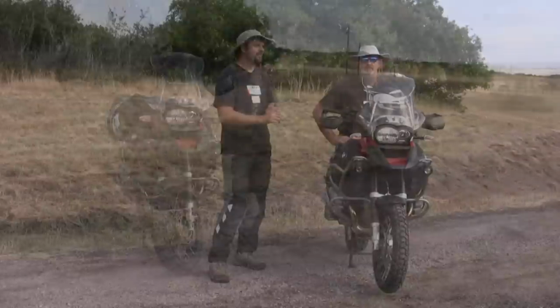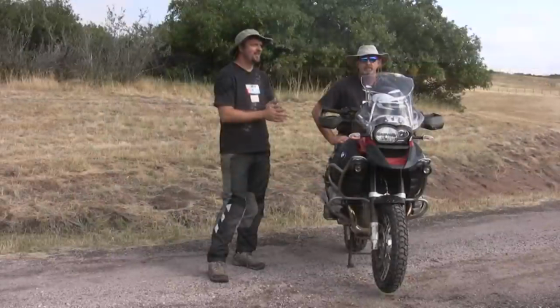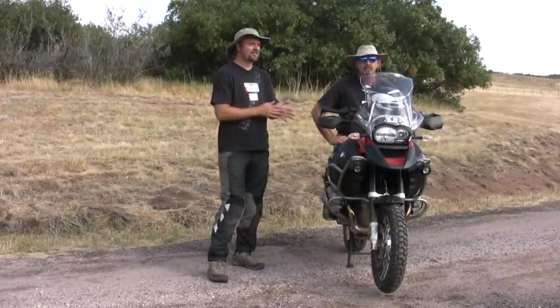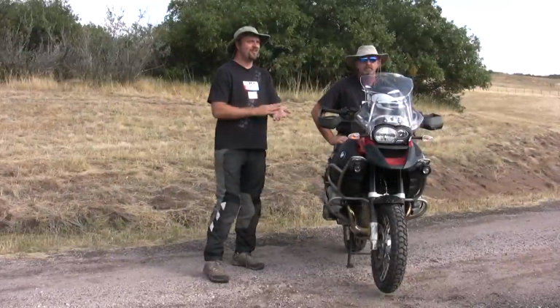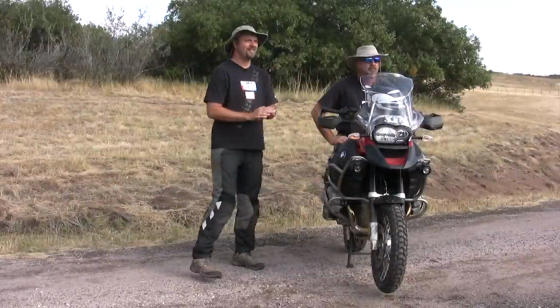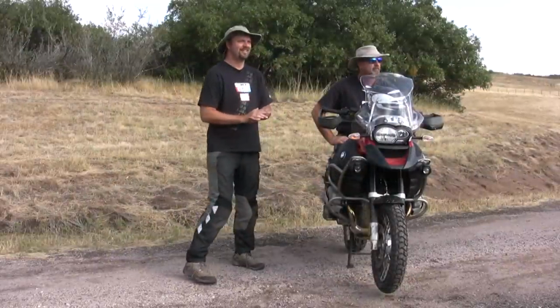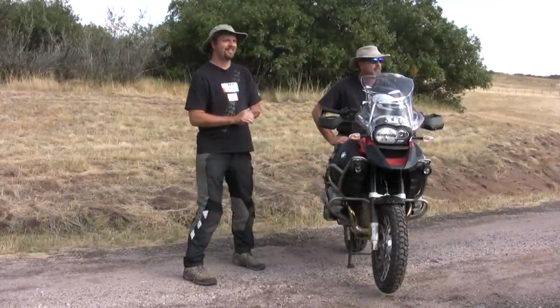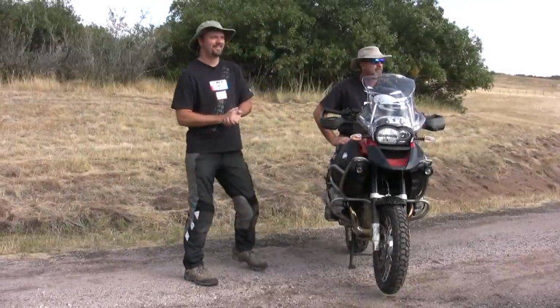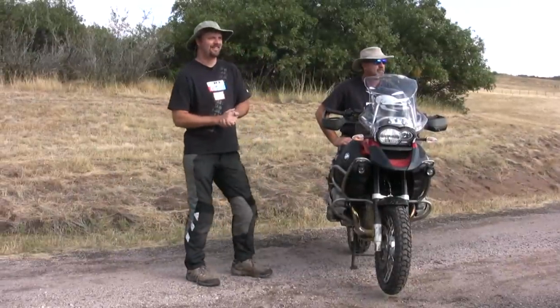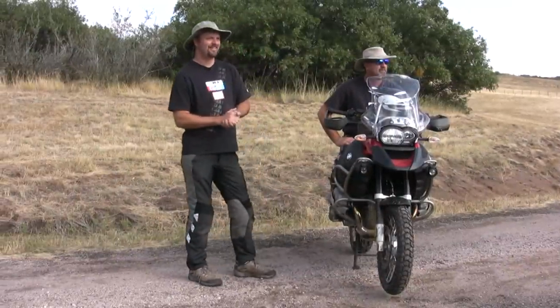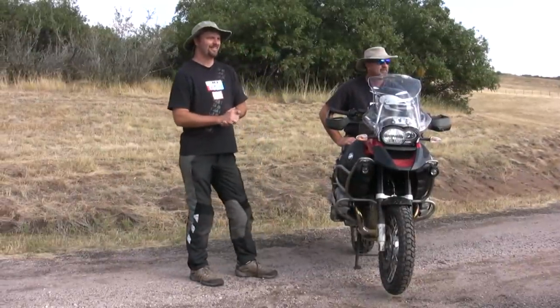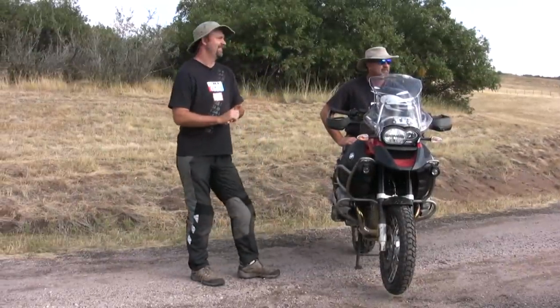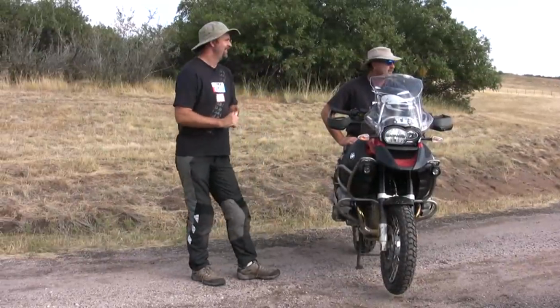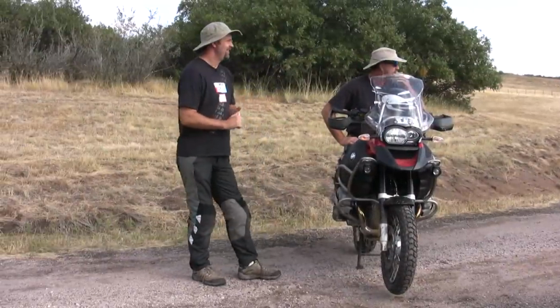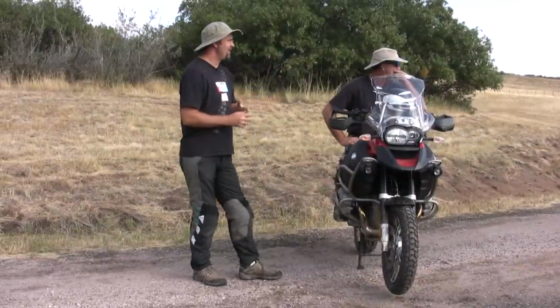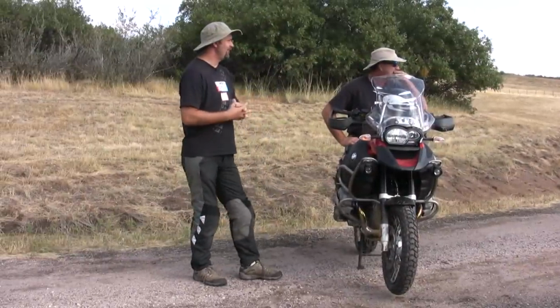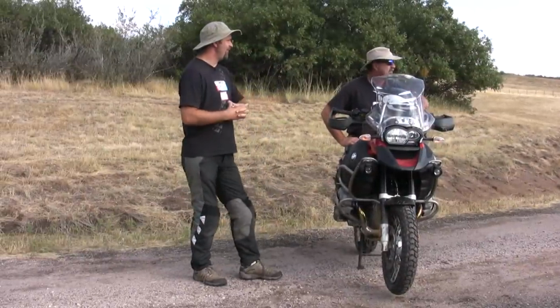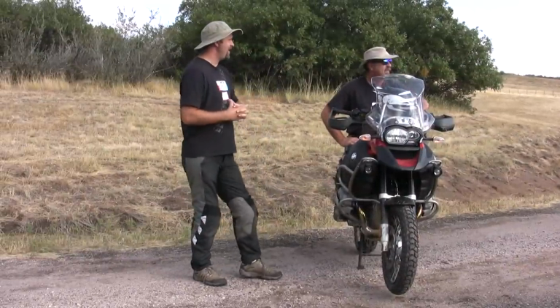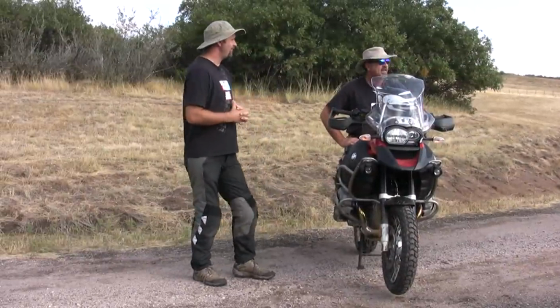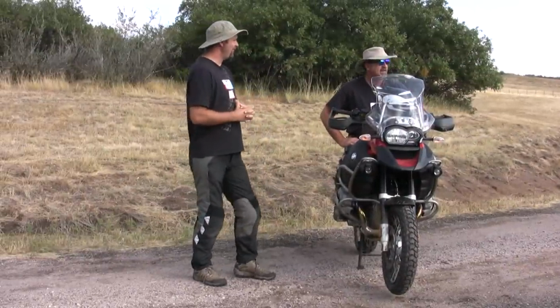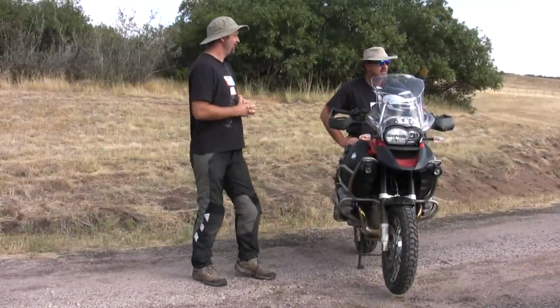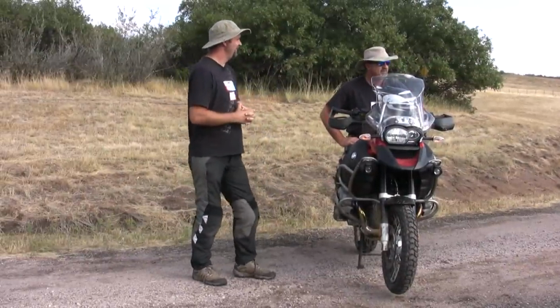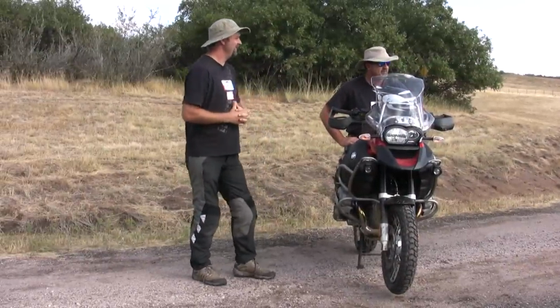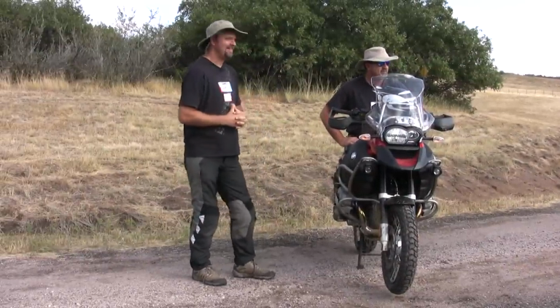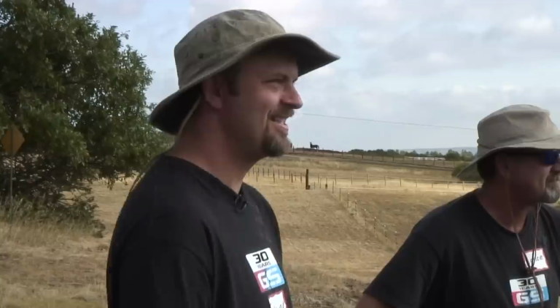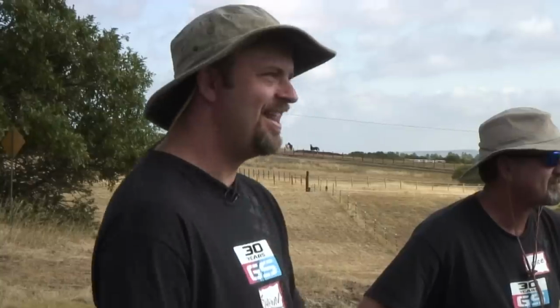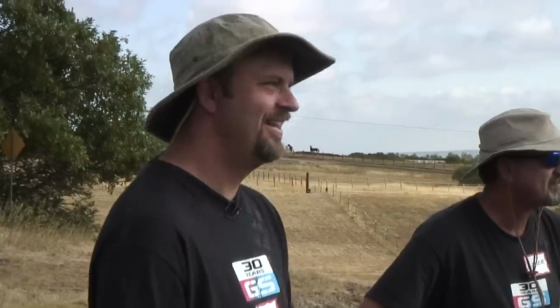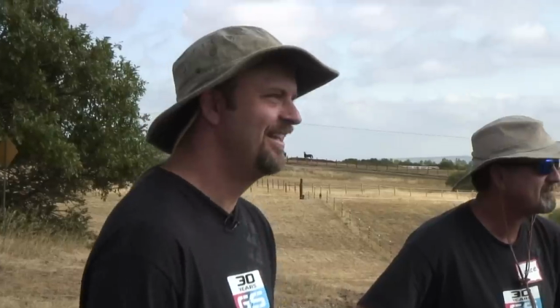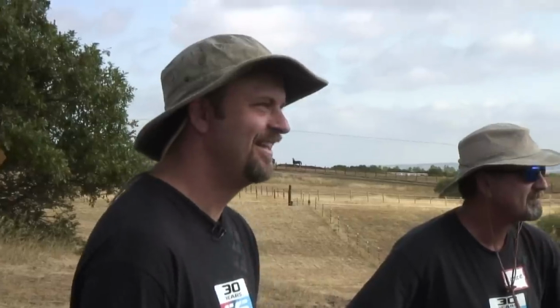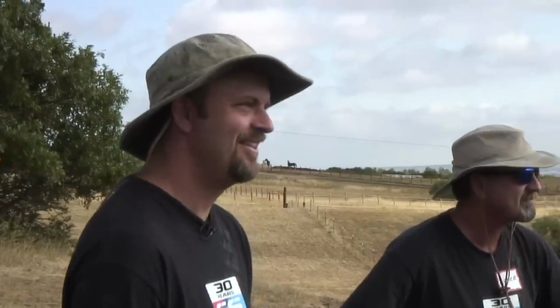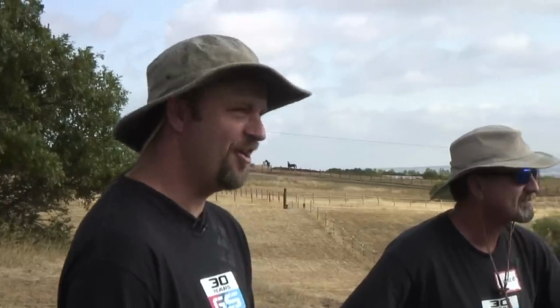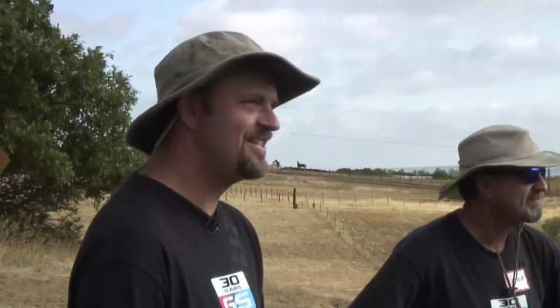How's it going? Ready to learn how to ride off-road? Excited? Nervous?